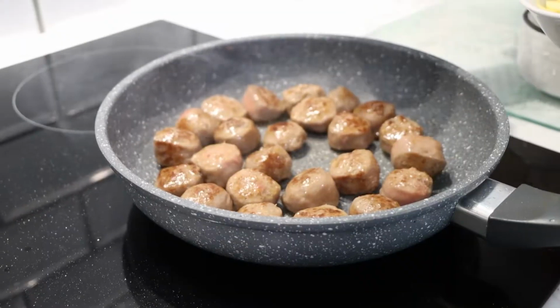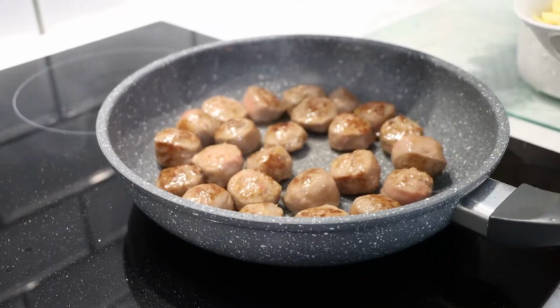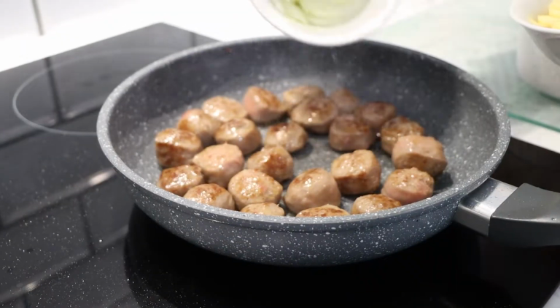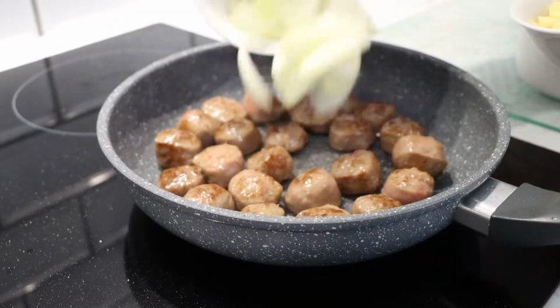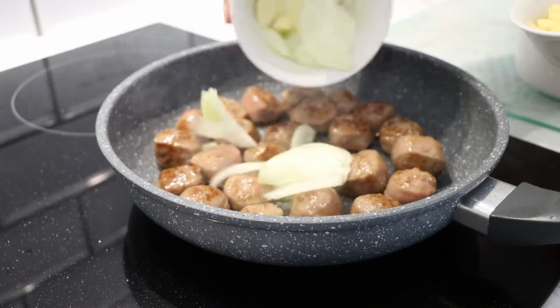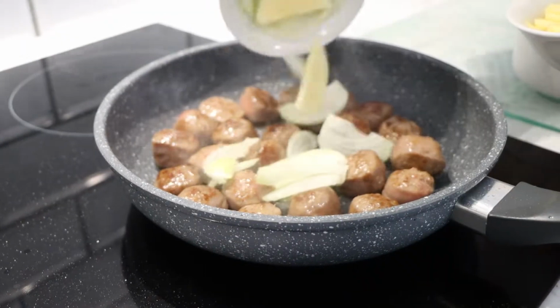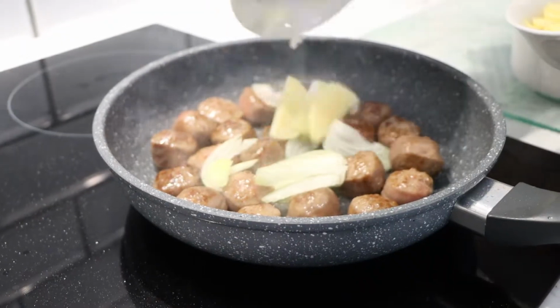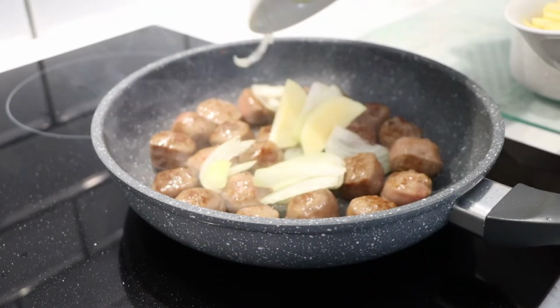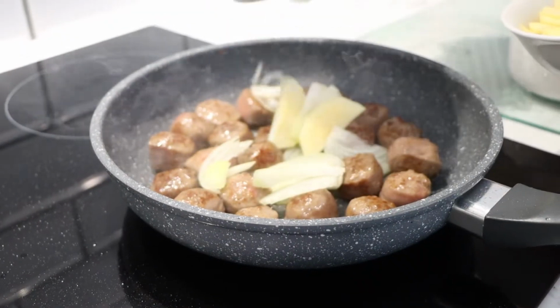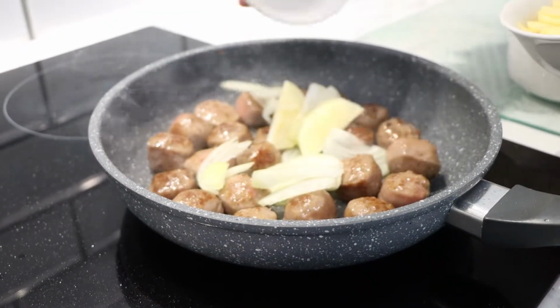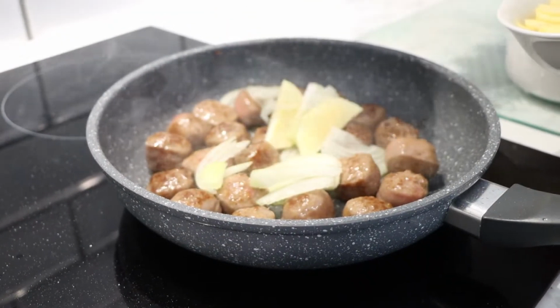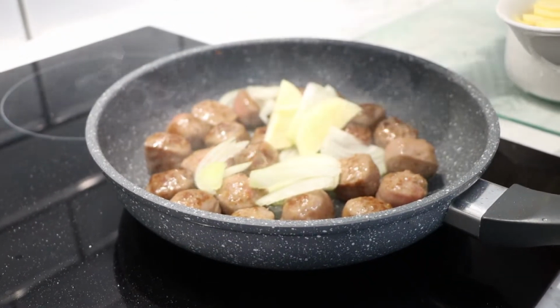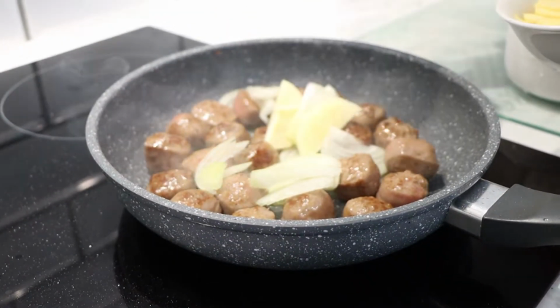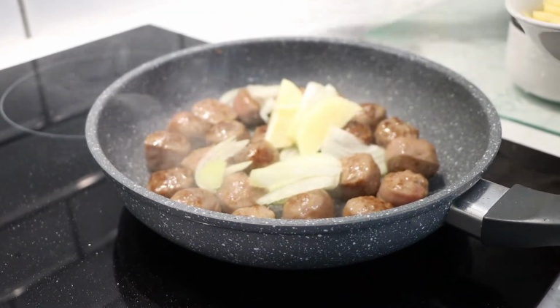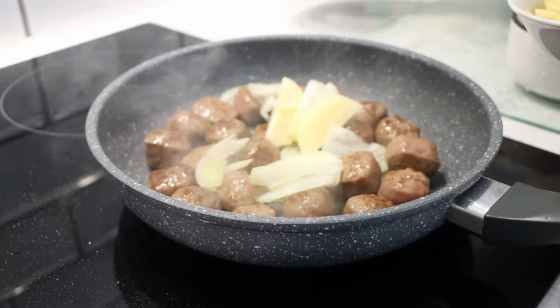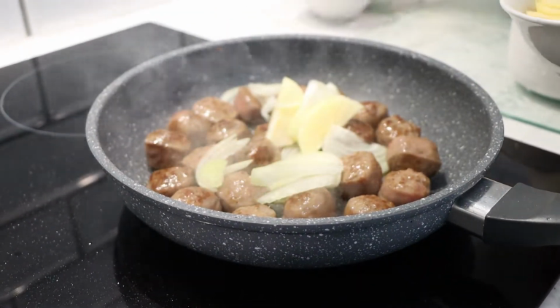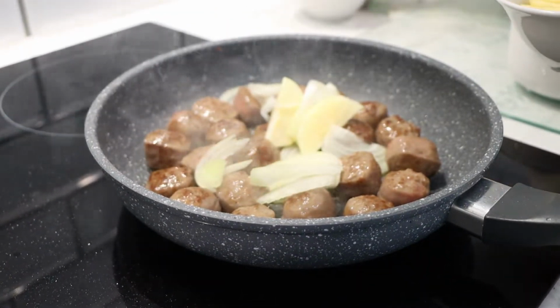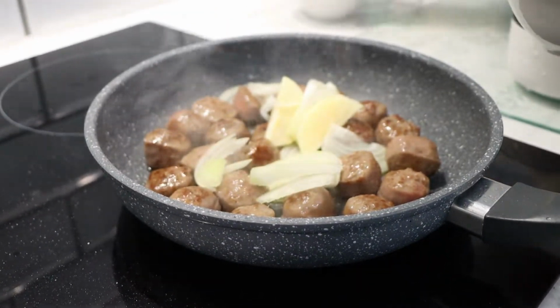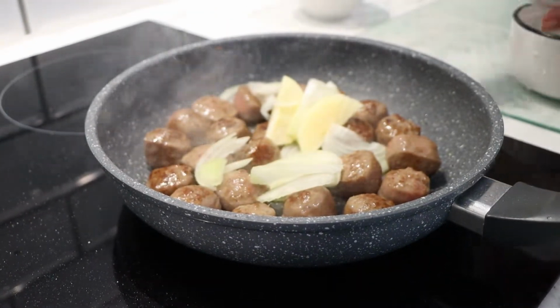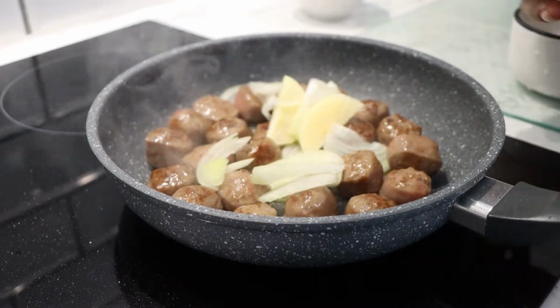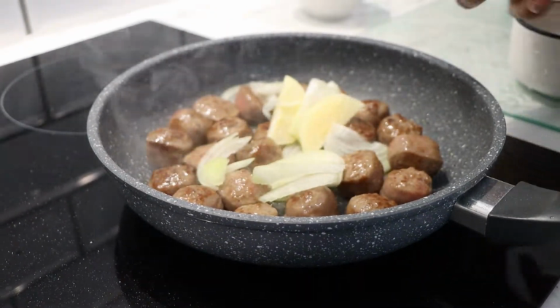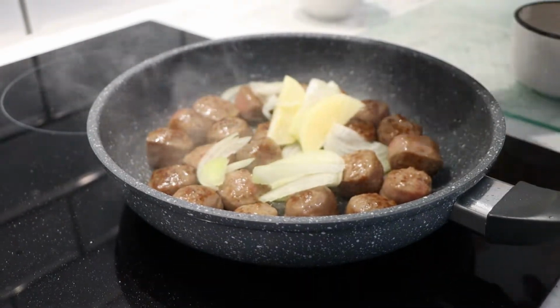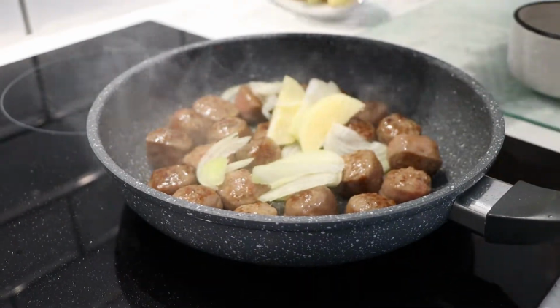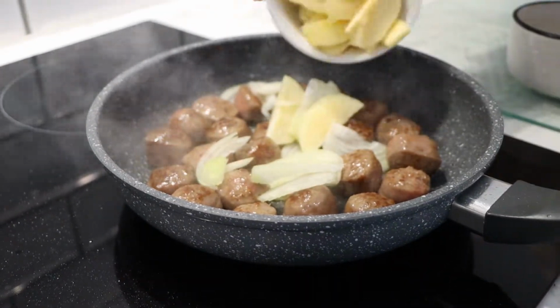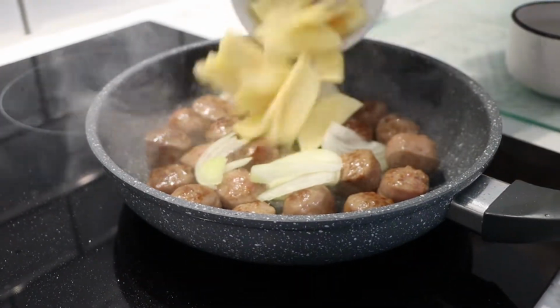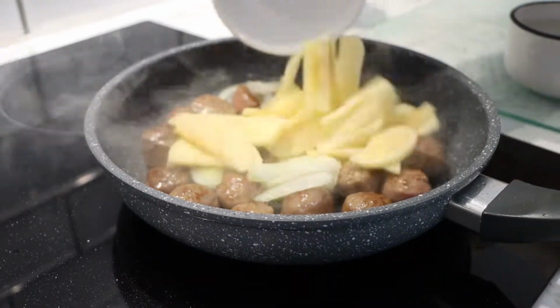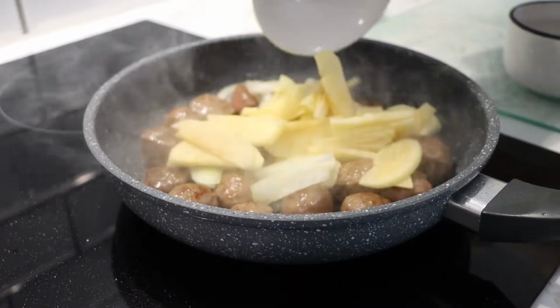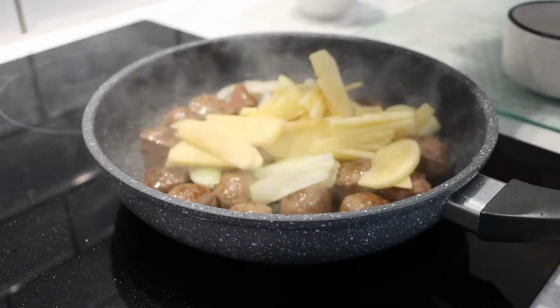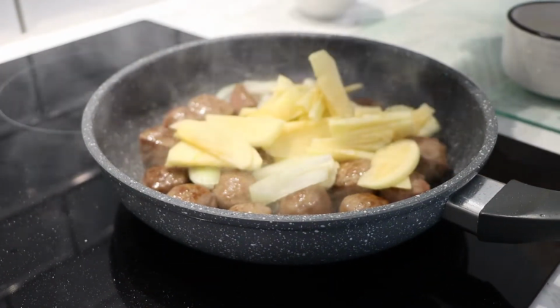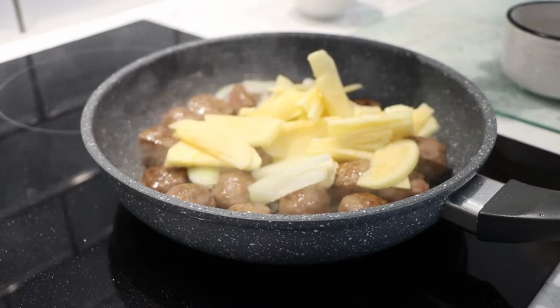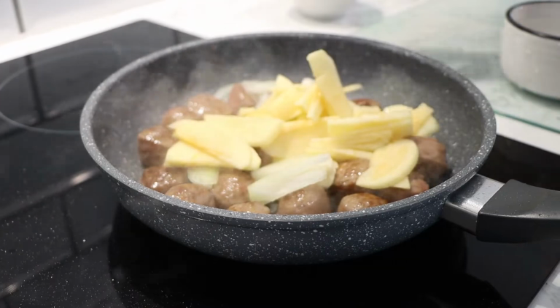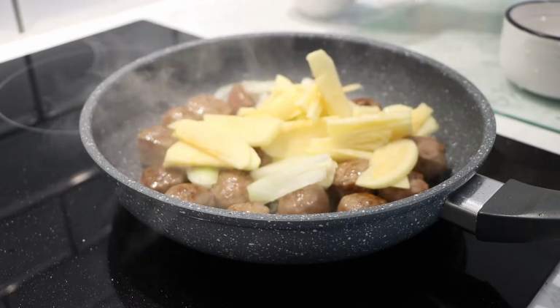Step 2: Add onion and apple and cook for 2 minutes or until soft.